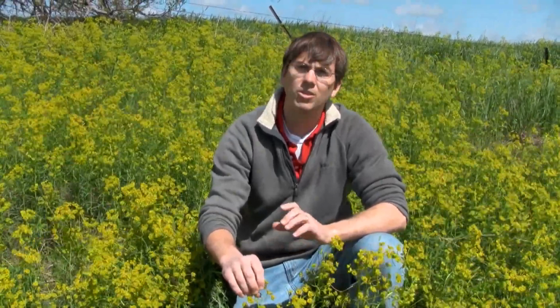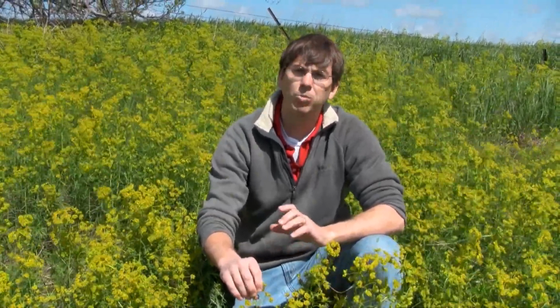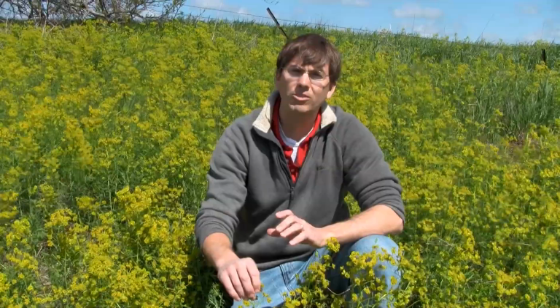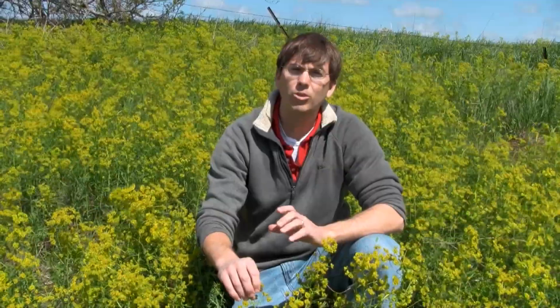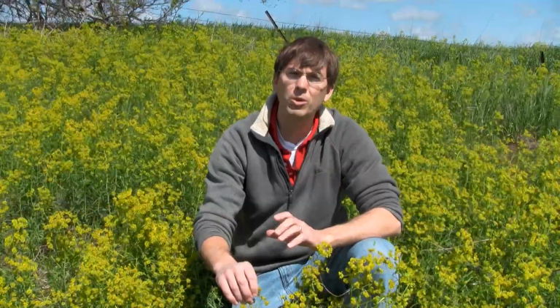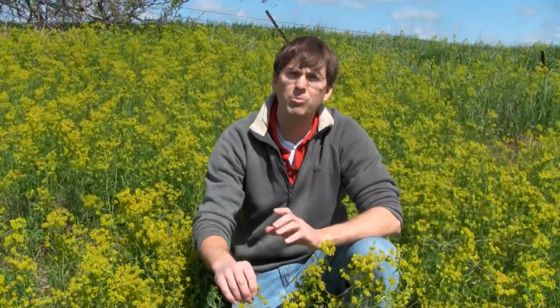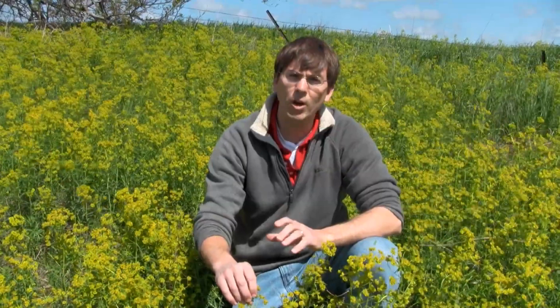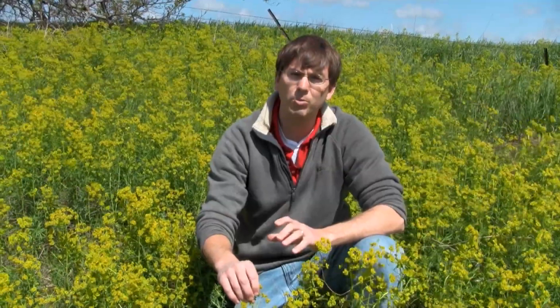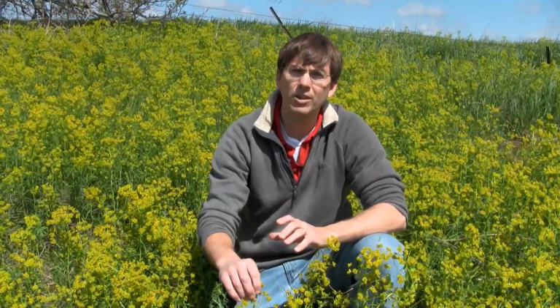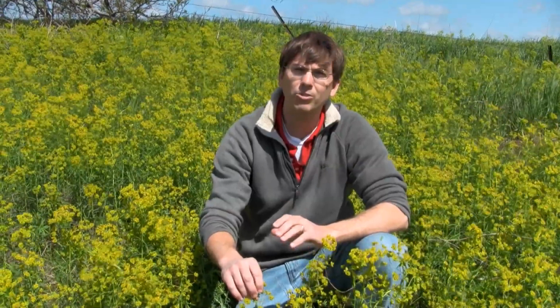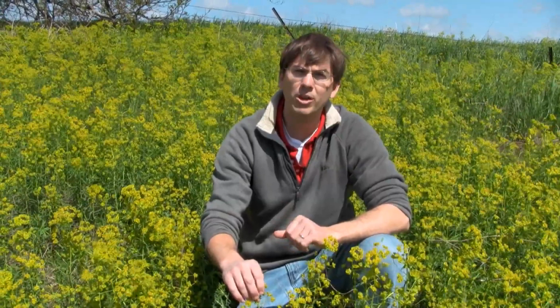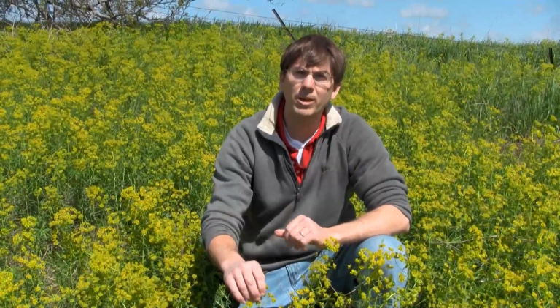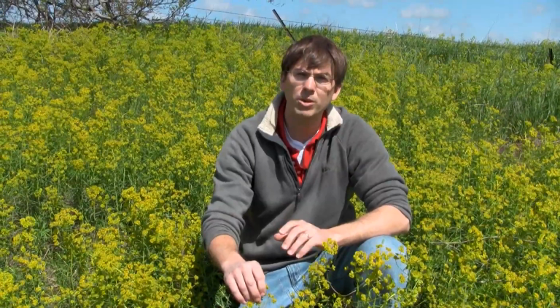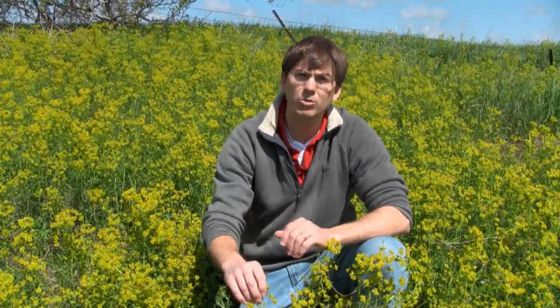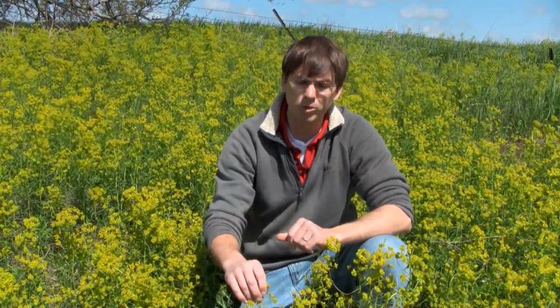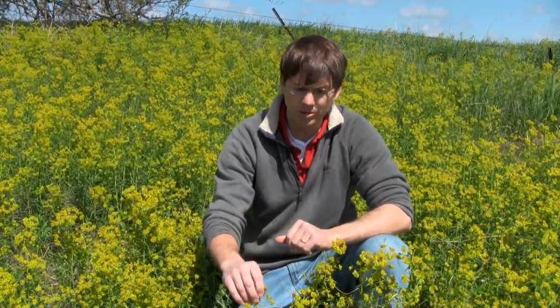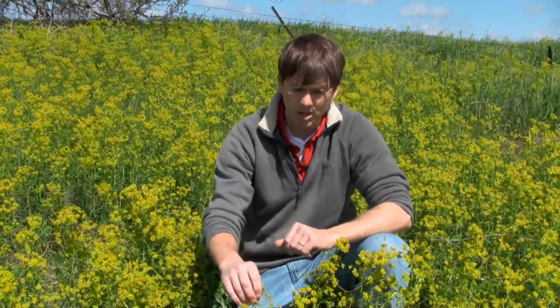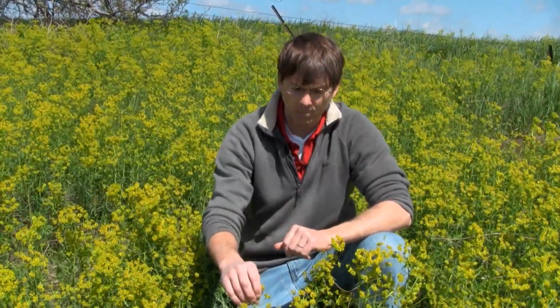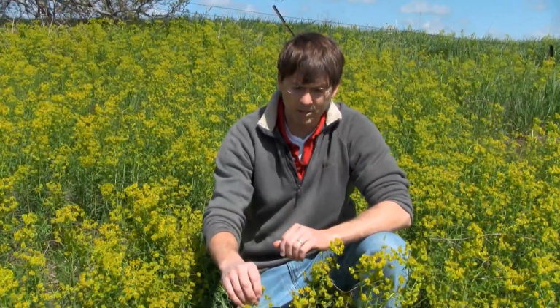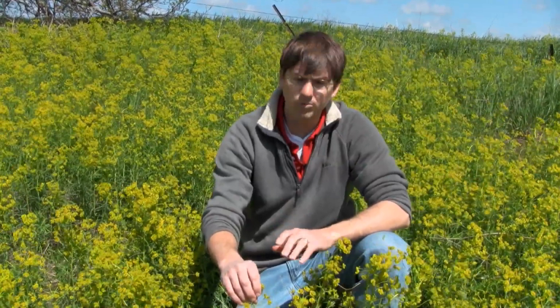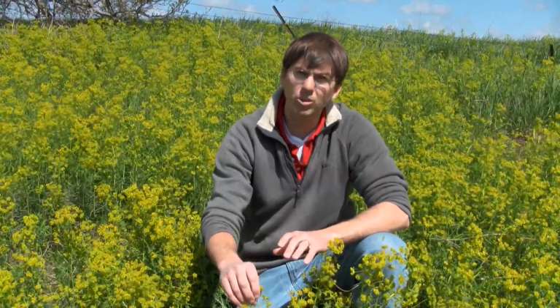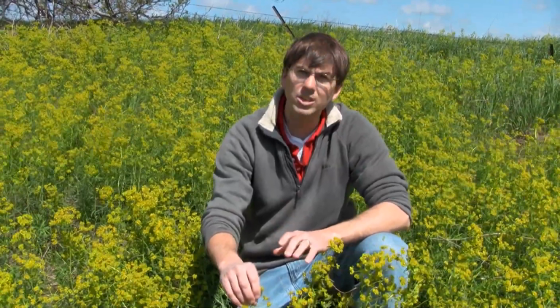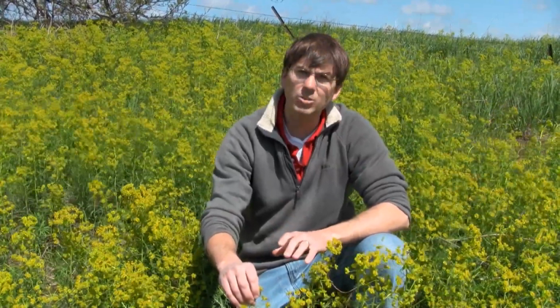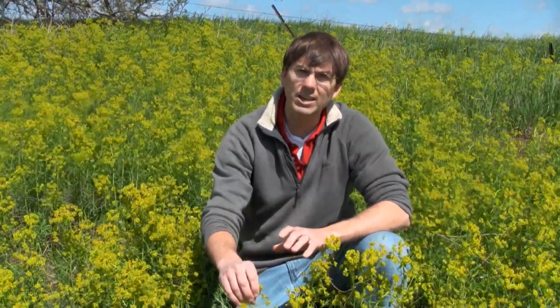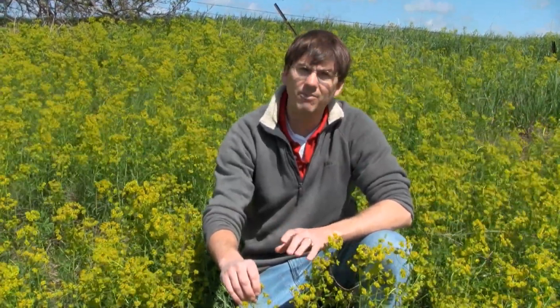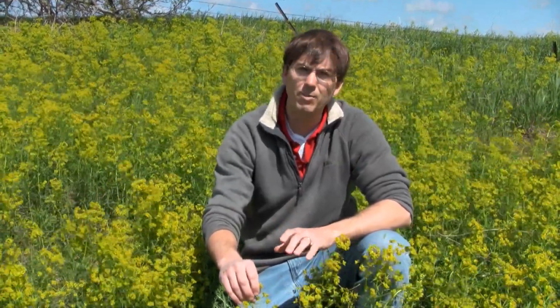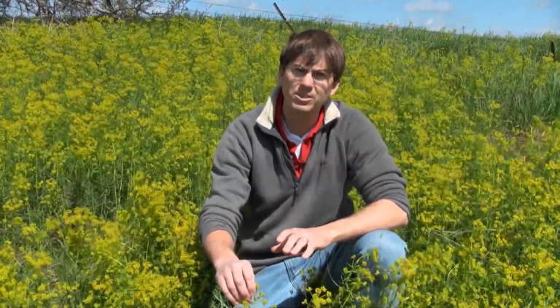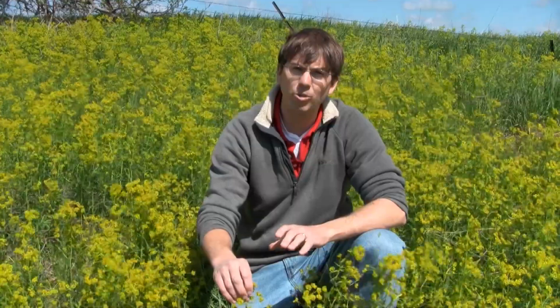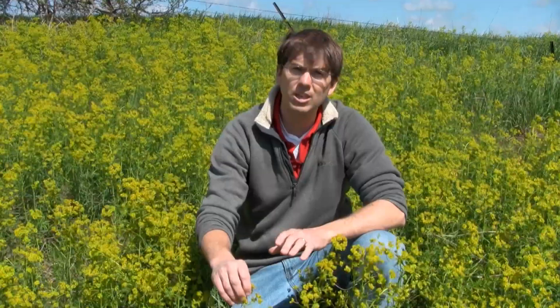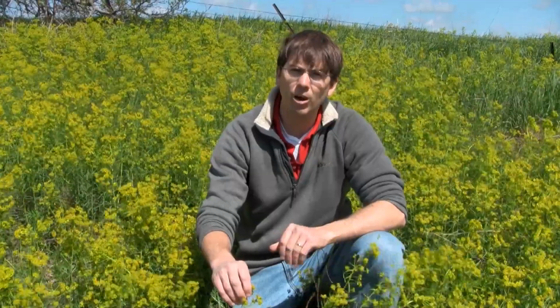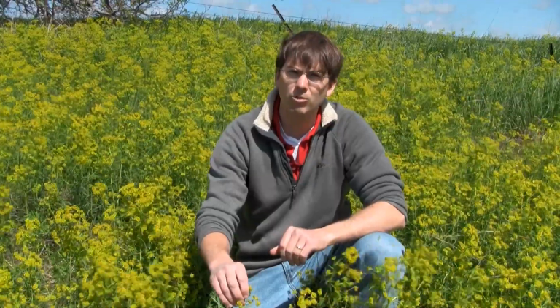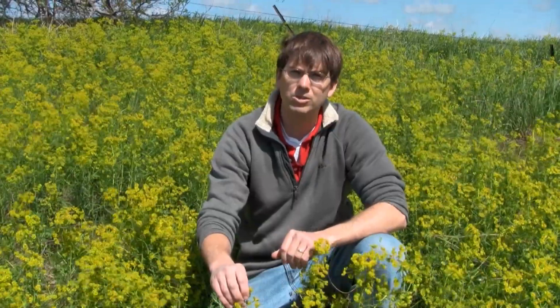This plant is a creeping perennial plant that spreads by creeping roots, but is really easy to identify by several key characteristics.